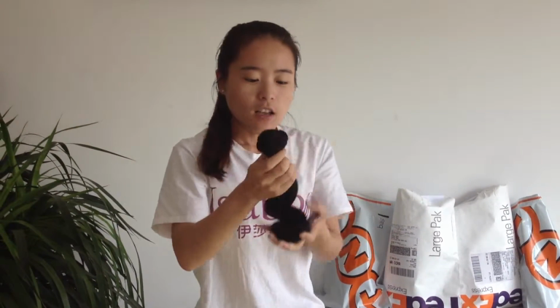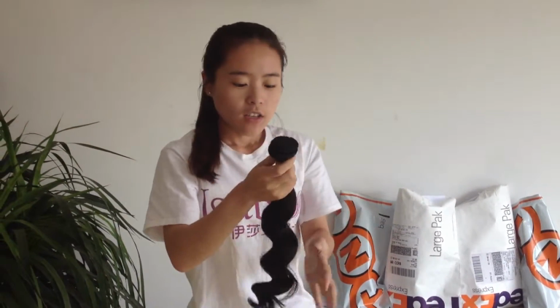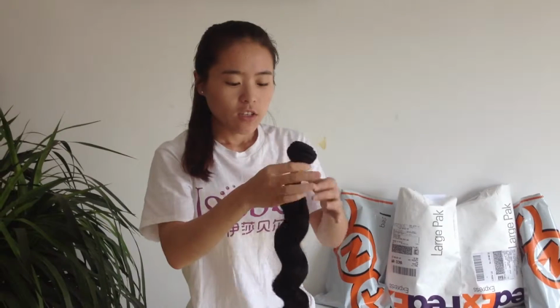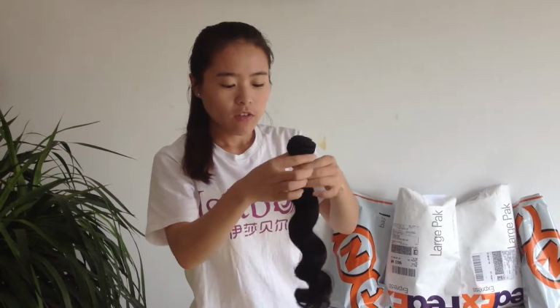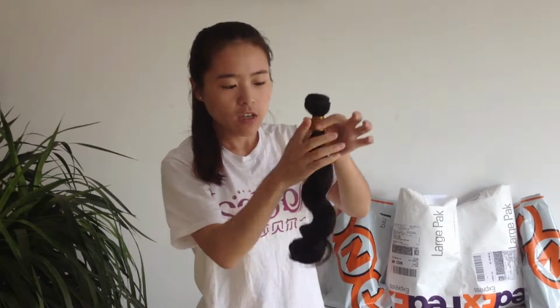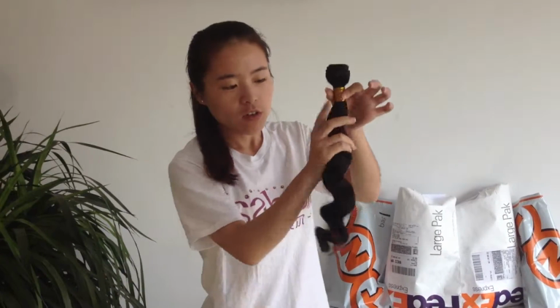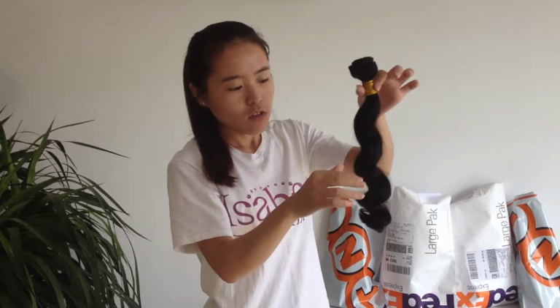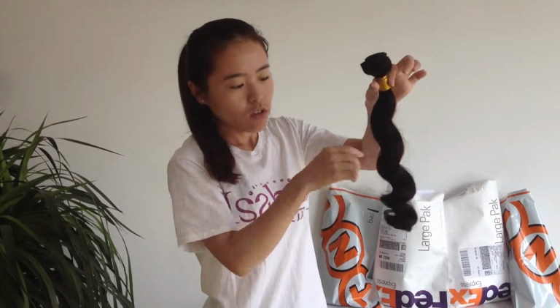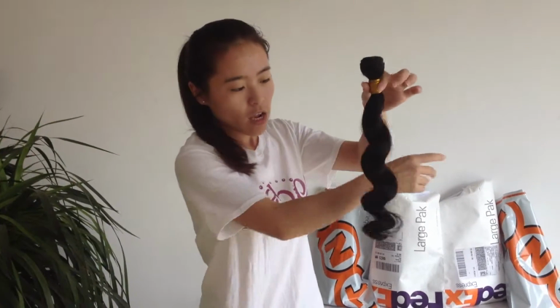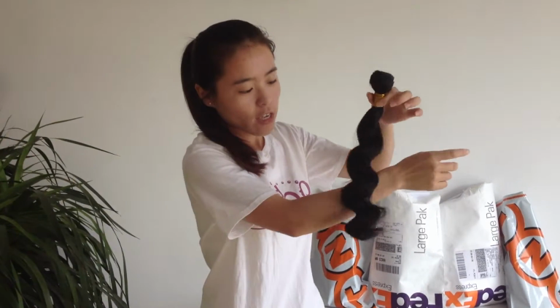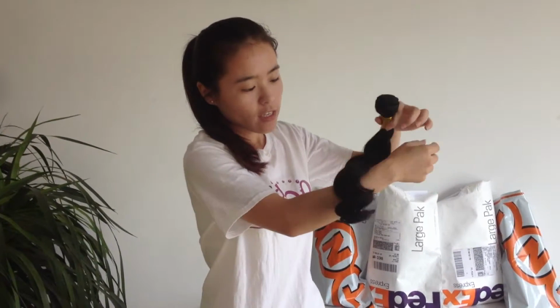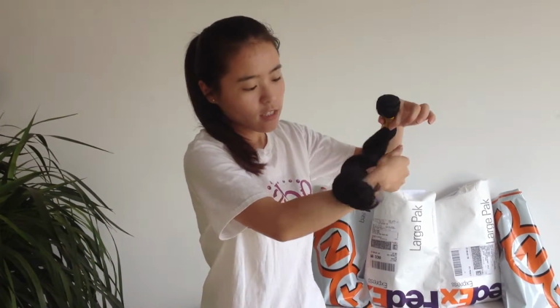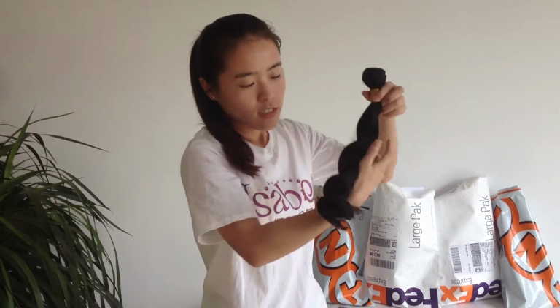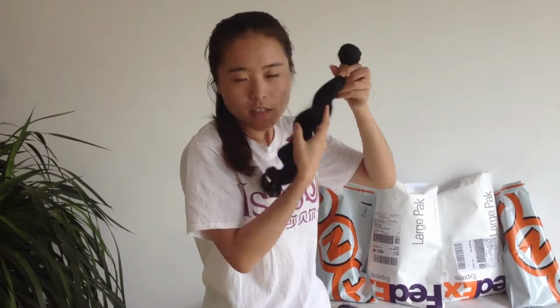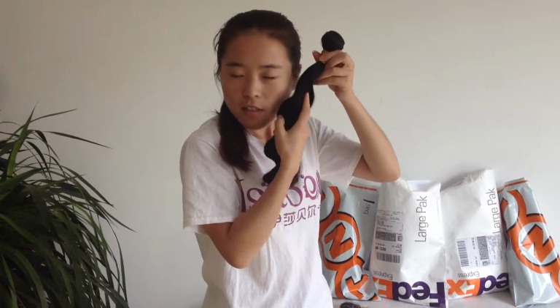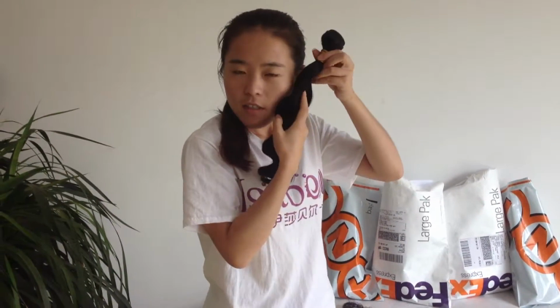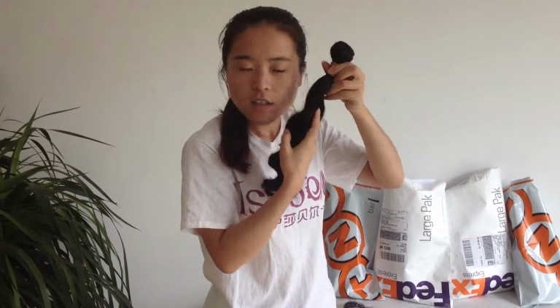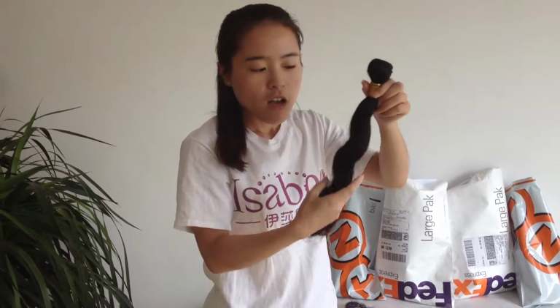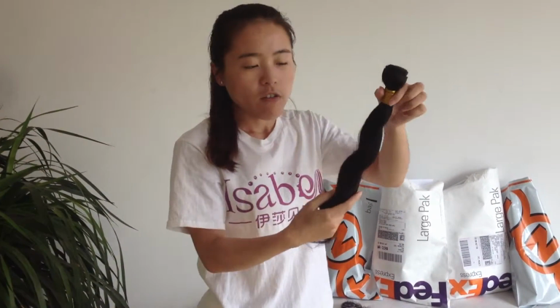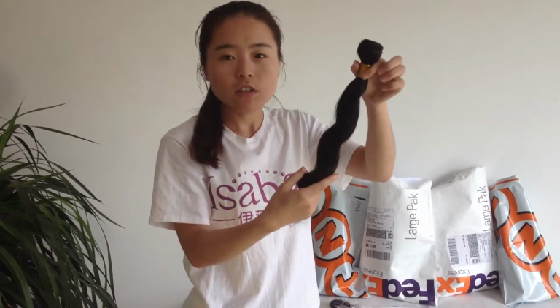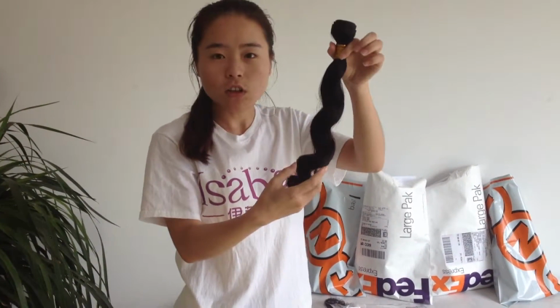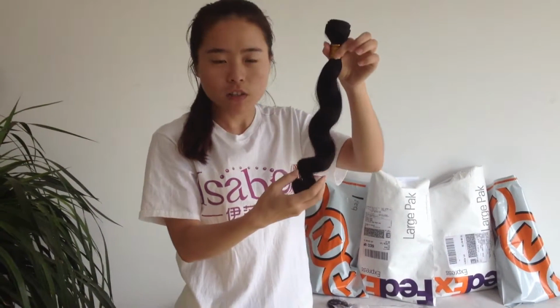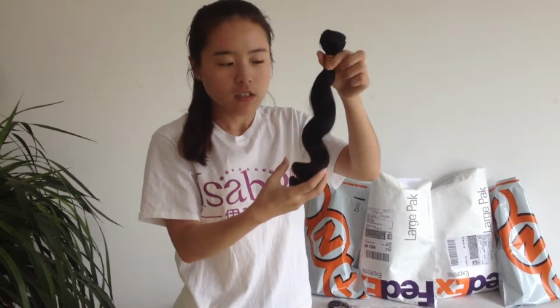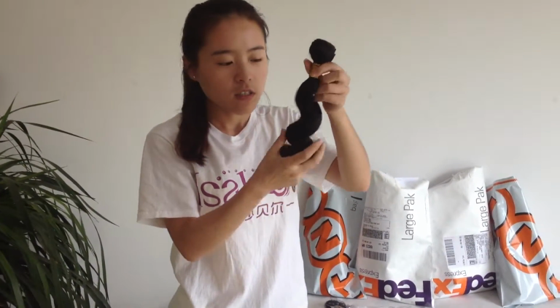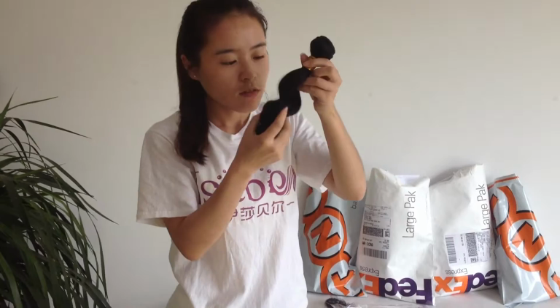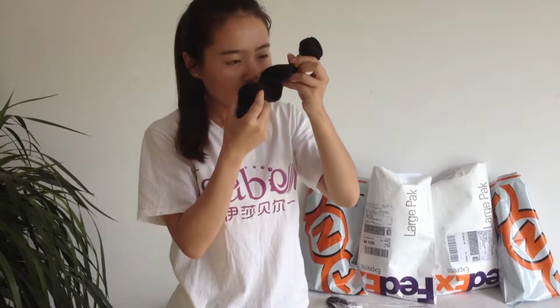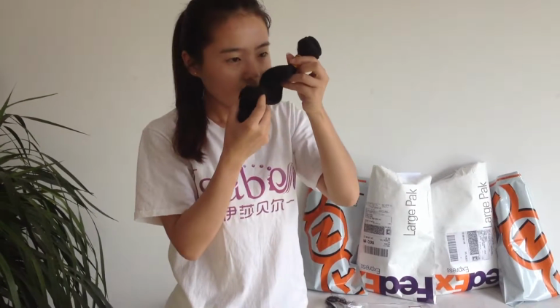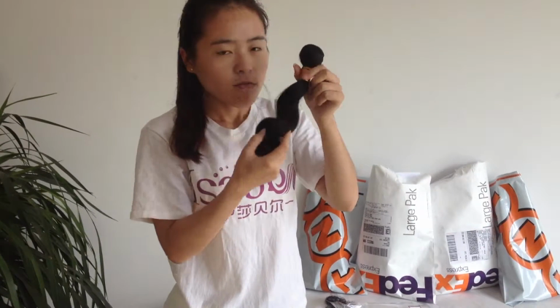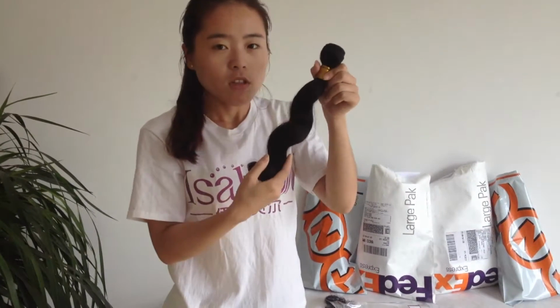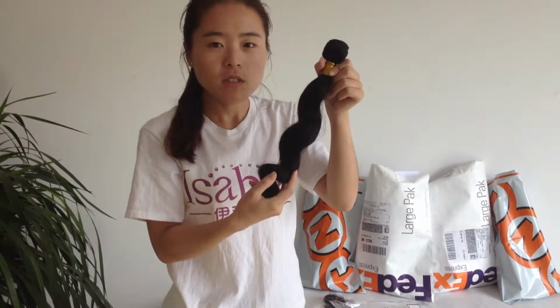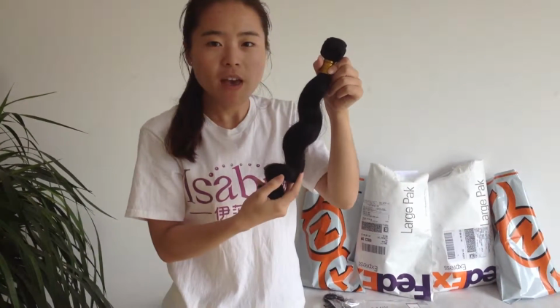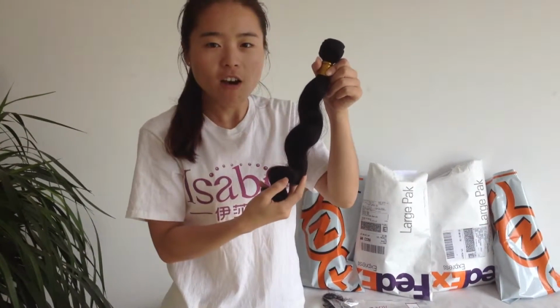You will touch it — very soft, no smell.